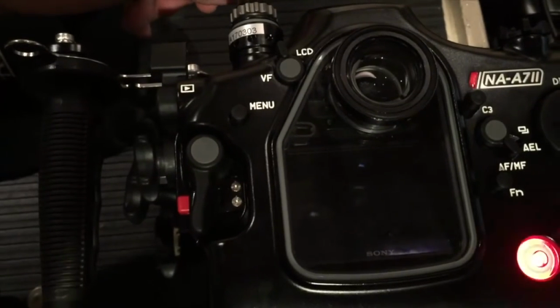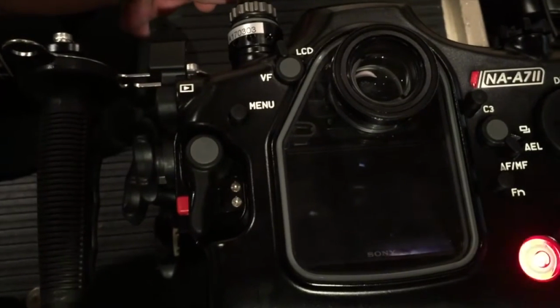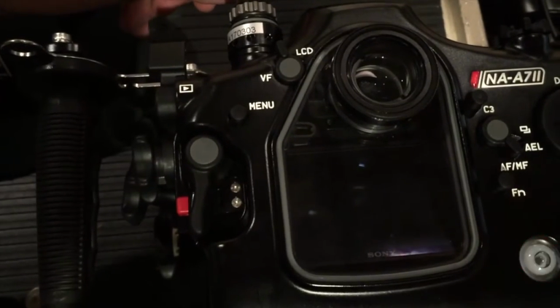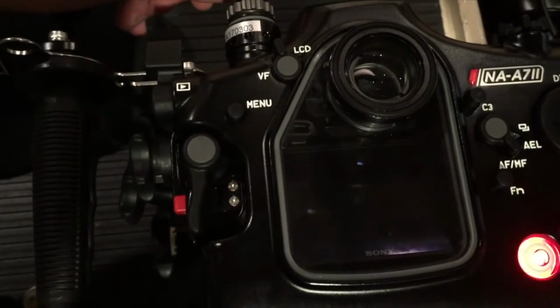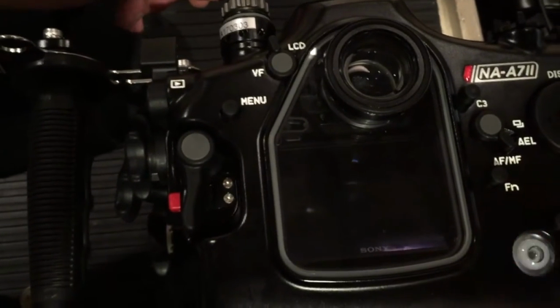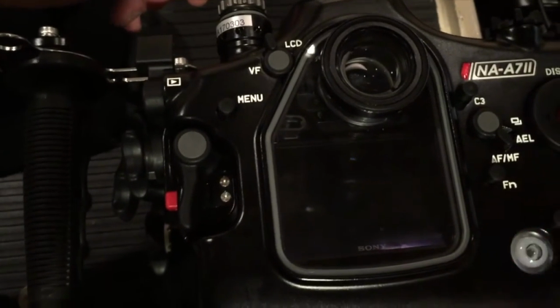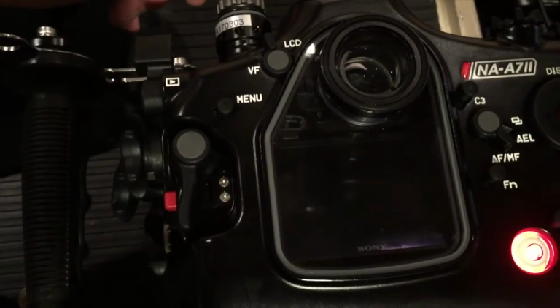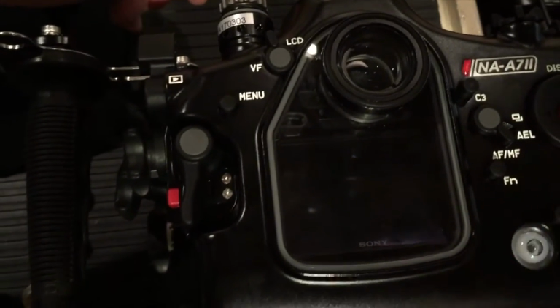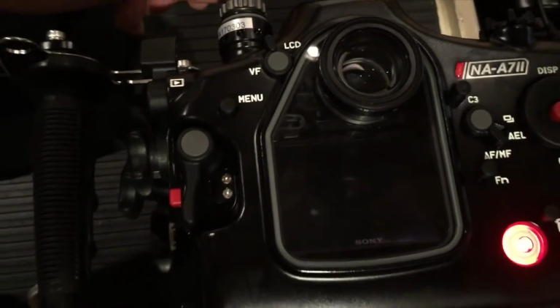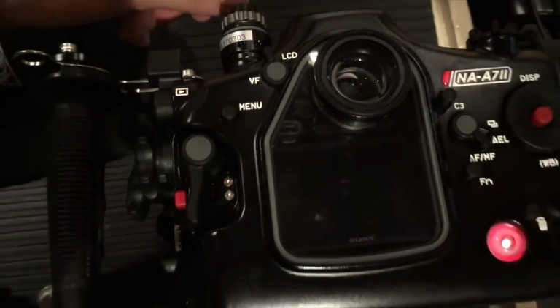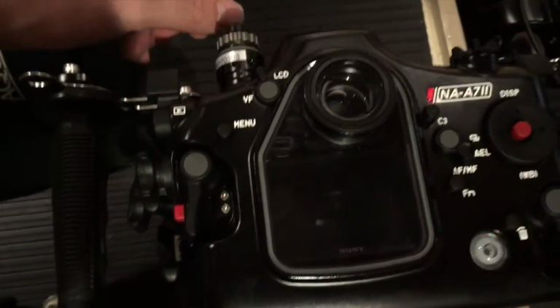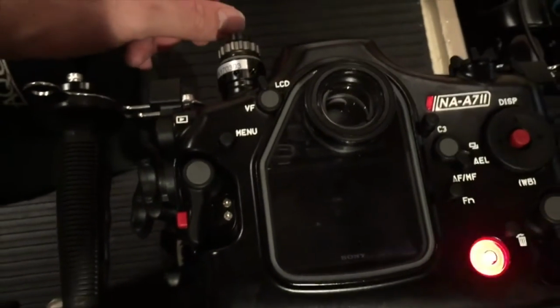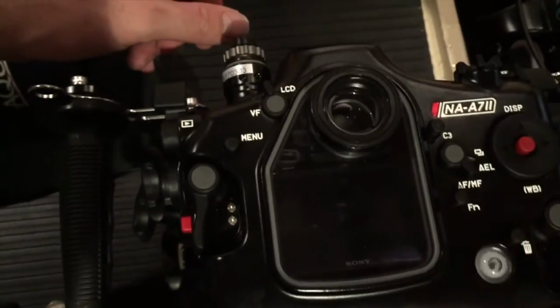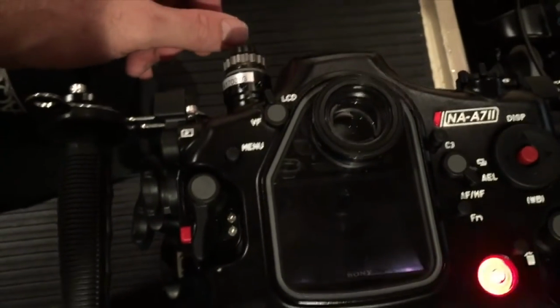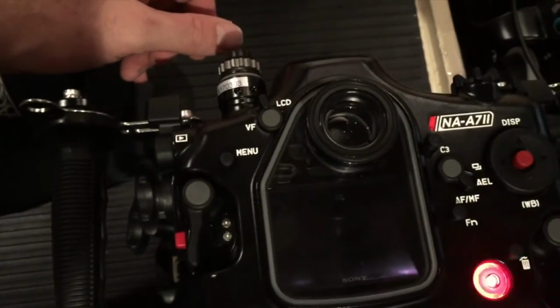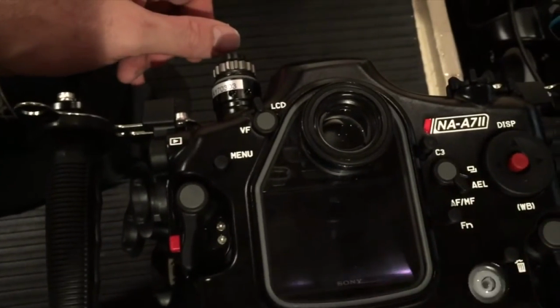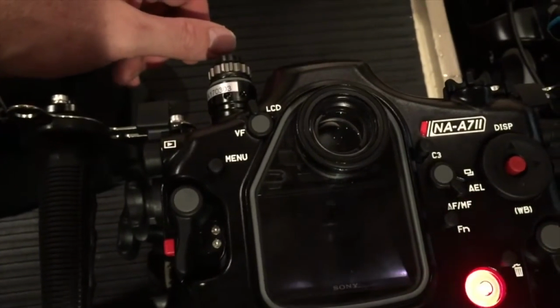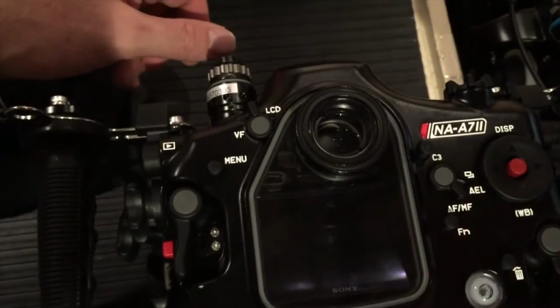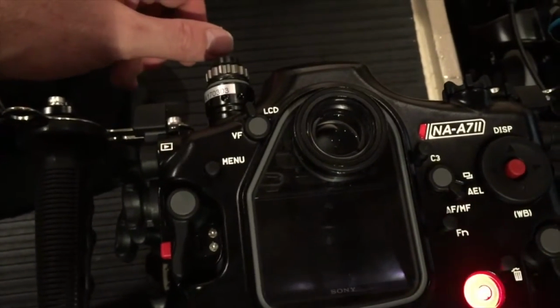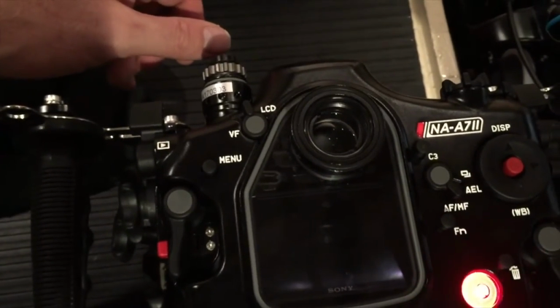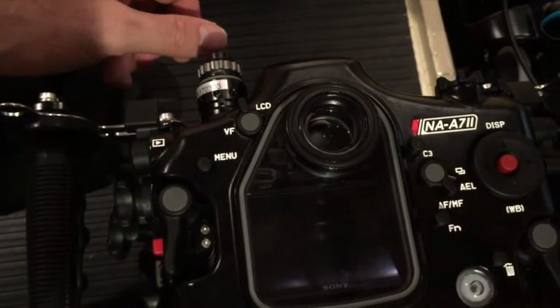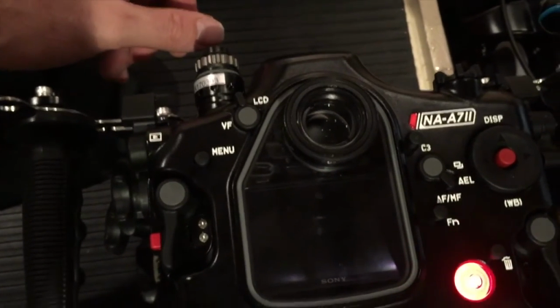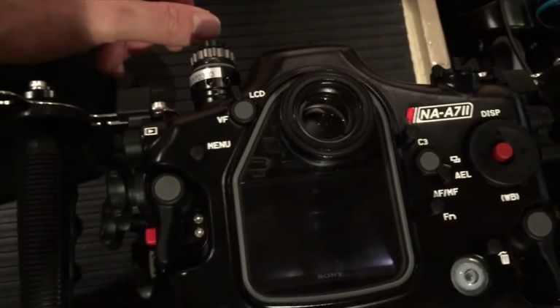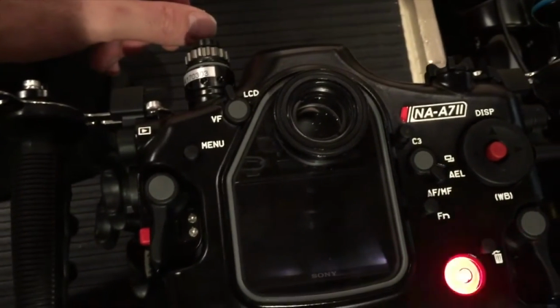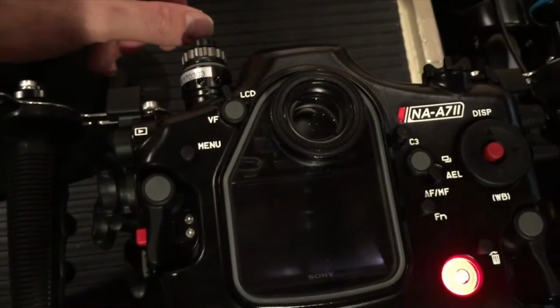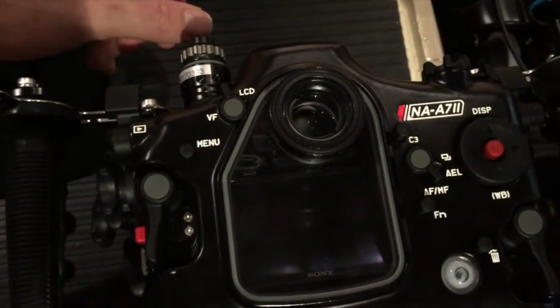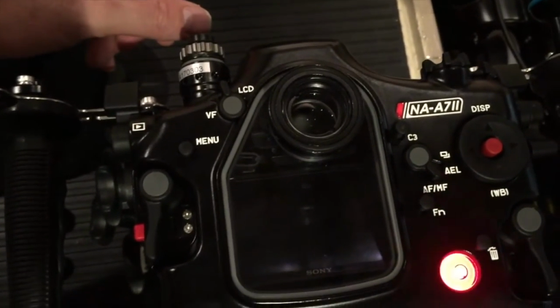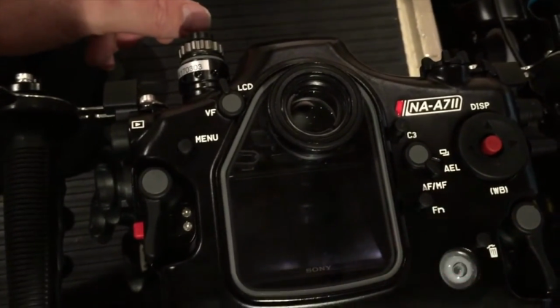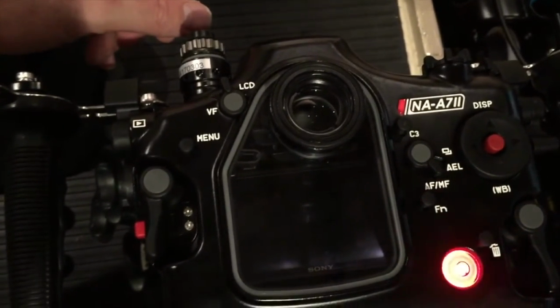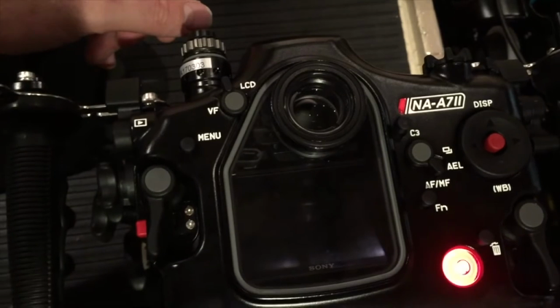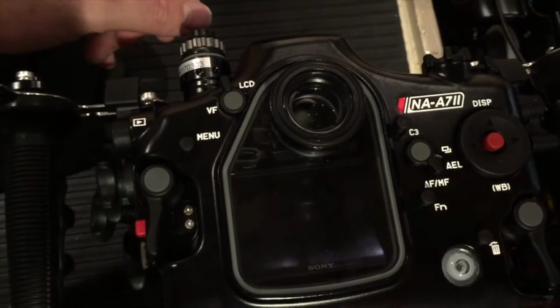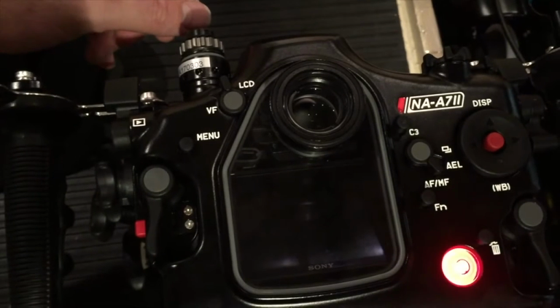Always do the seal check prior to diving, or test dive the housing without a camera.